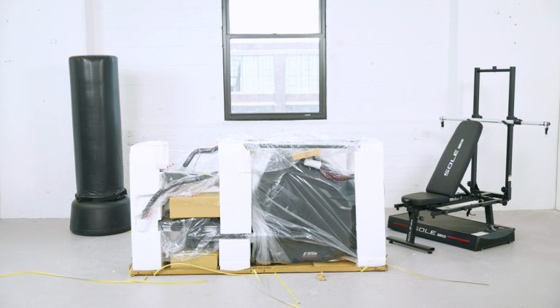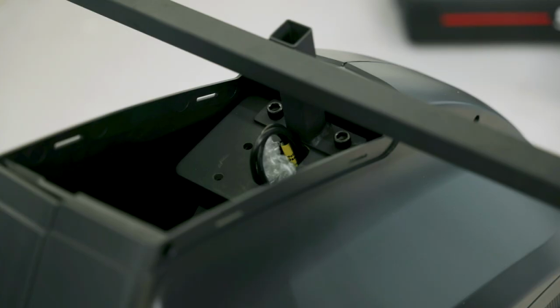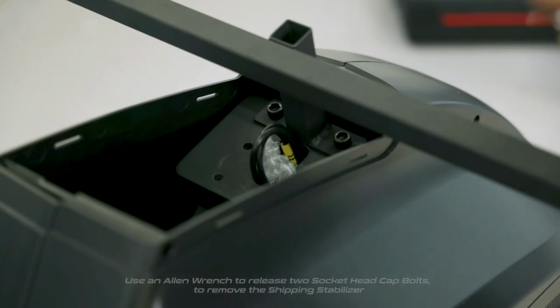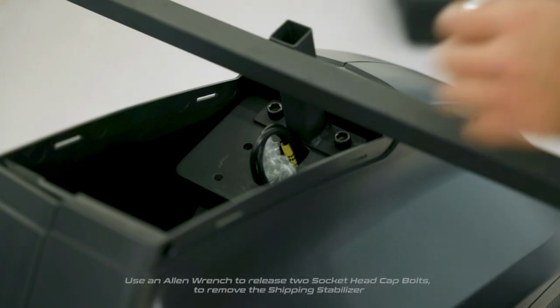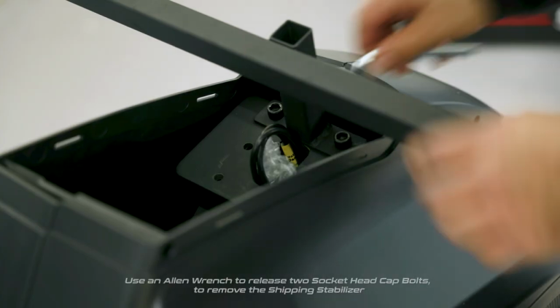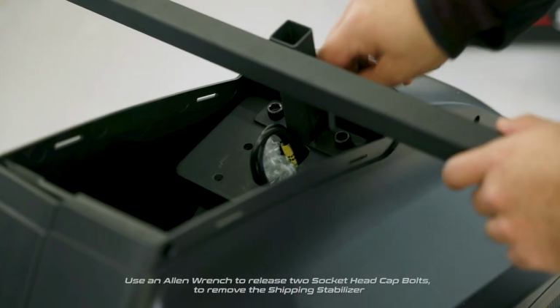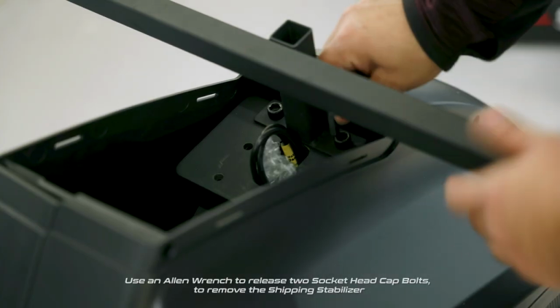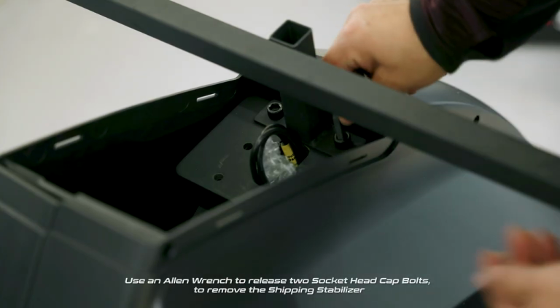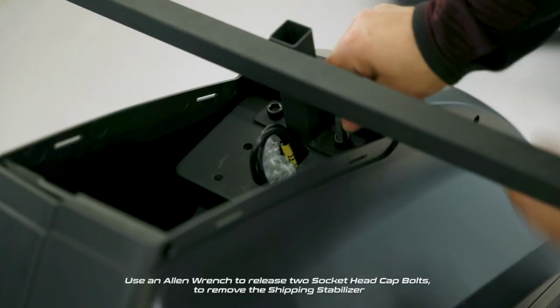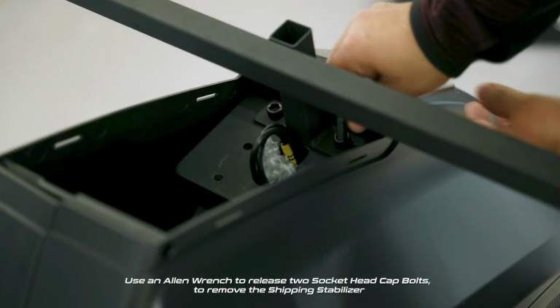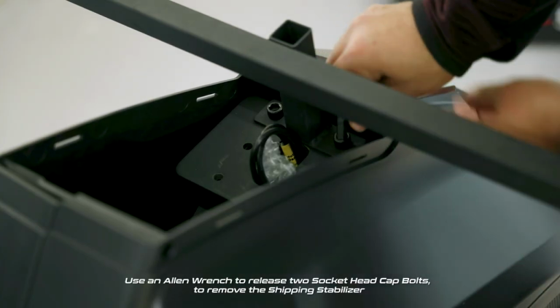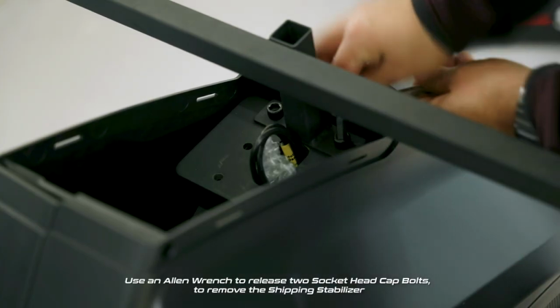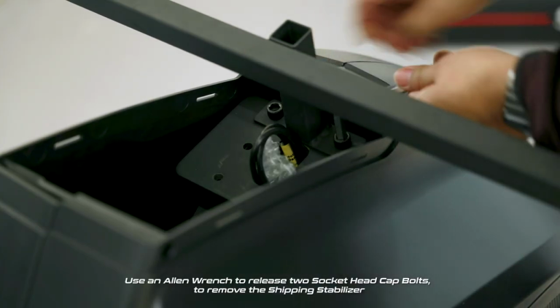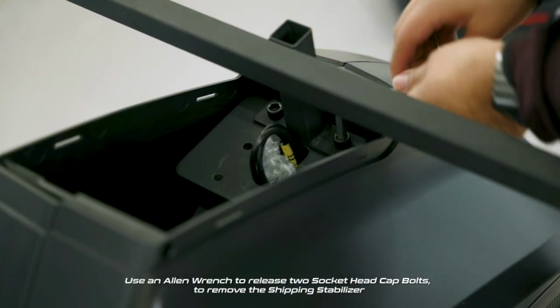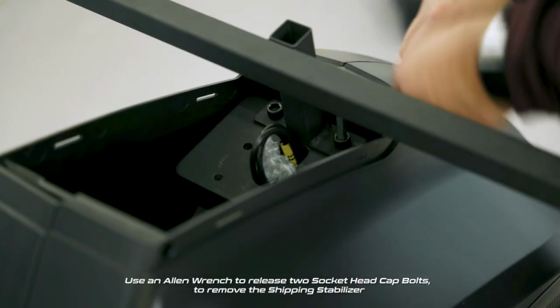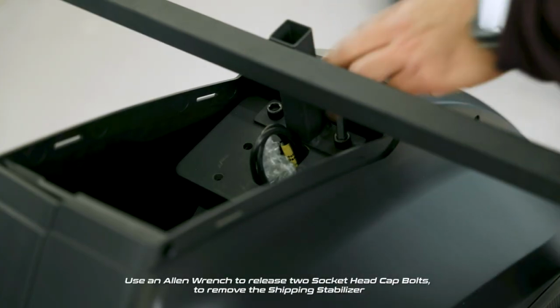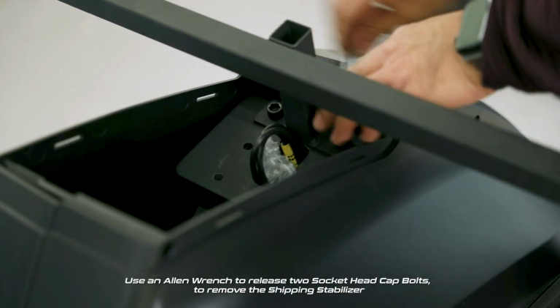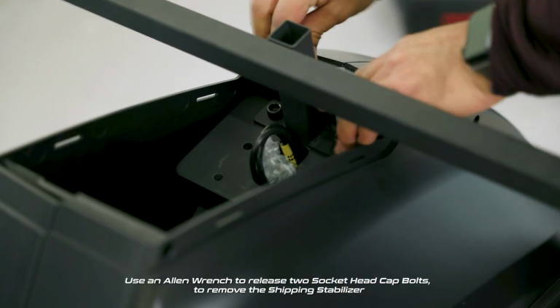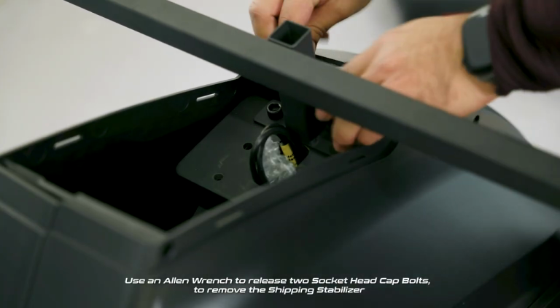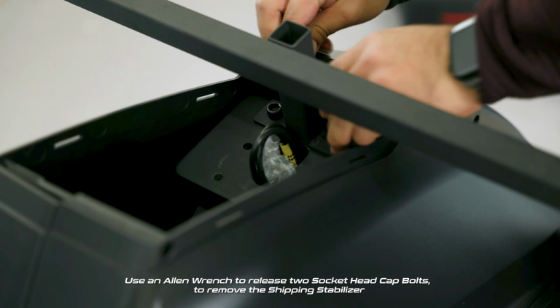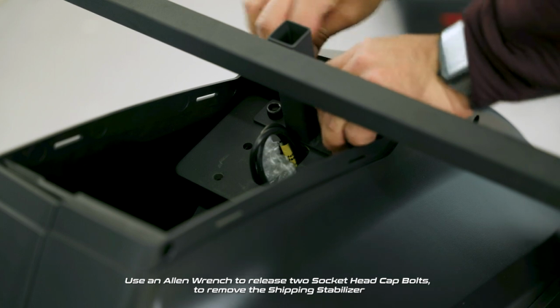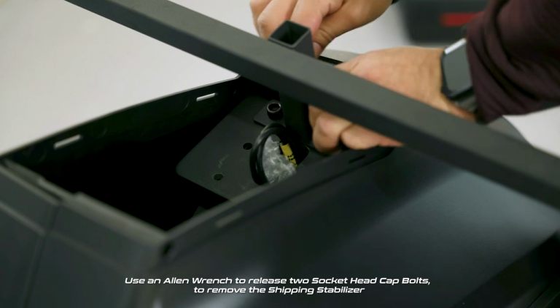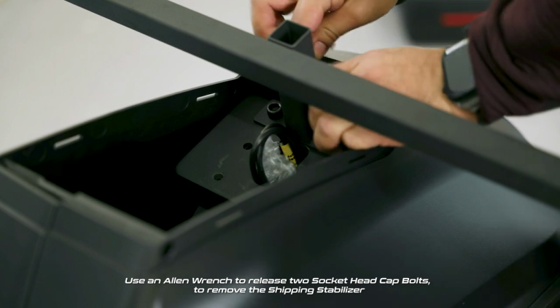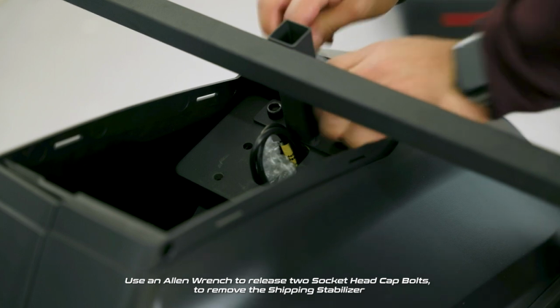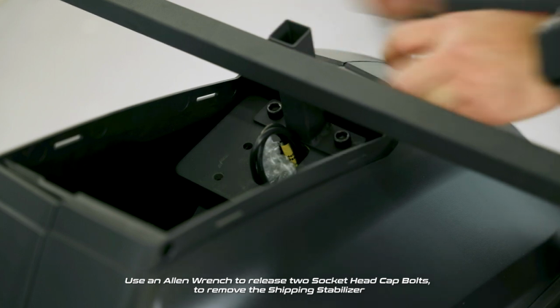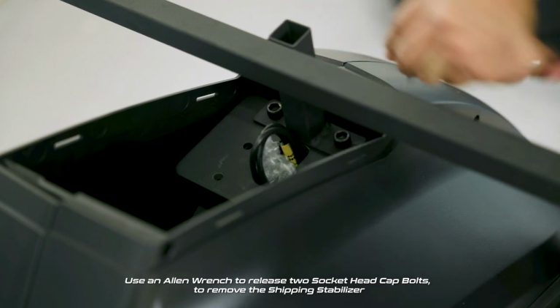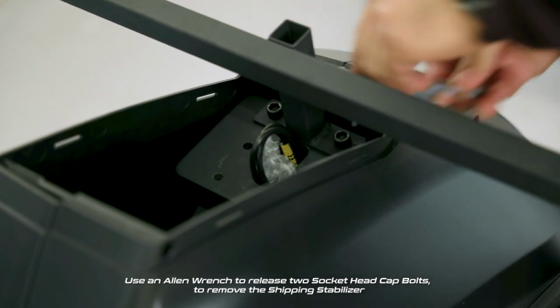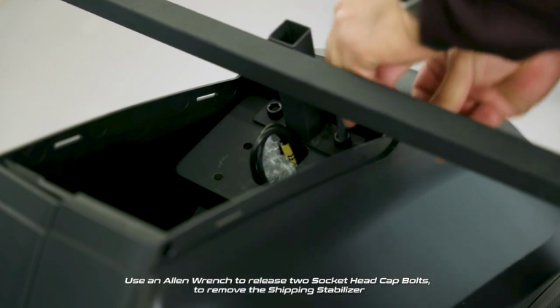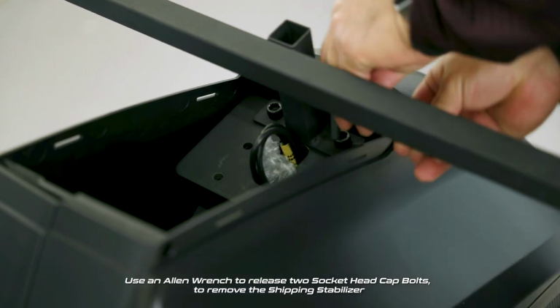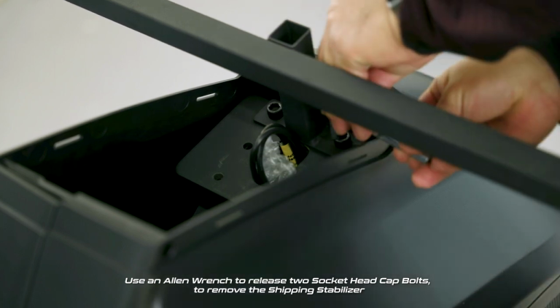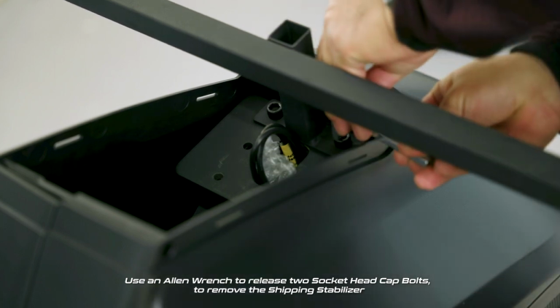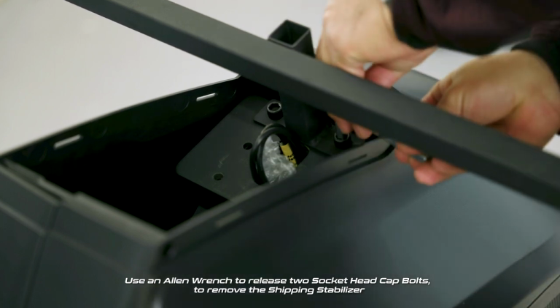Use an Allen wrench to release two socket head cap bolts to remove the shipping stabilizer.